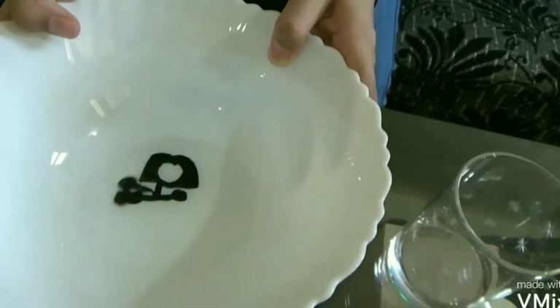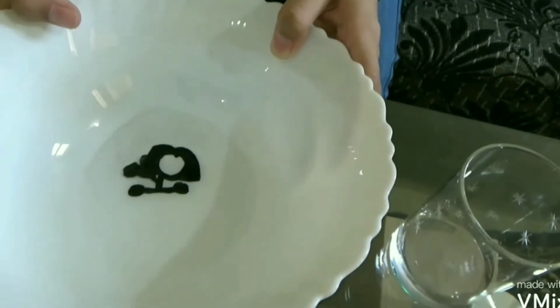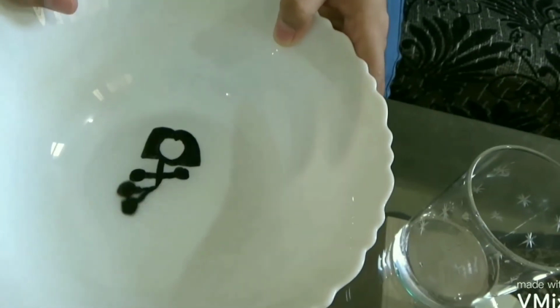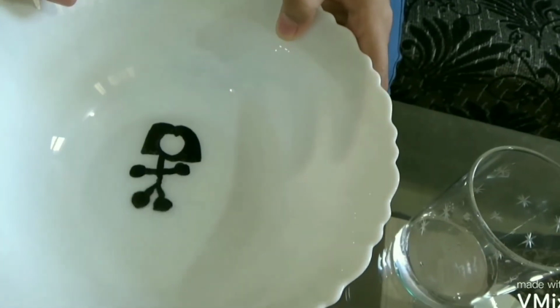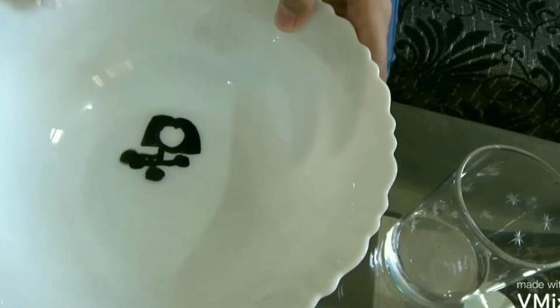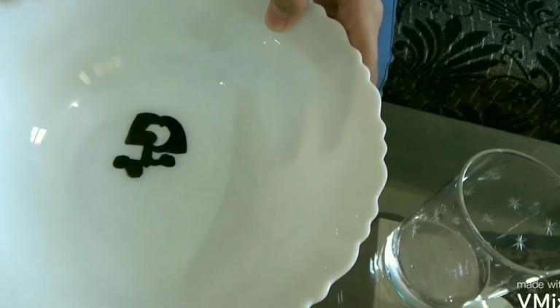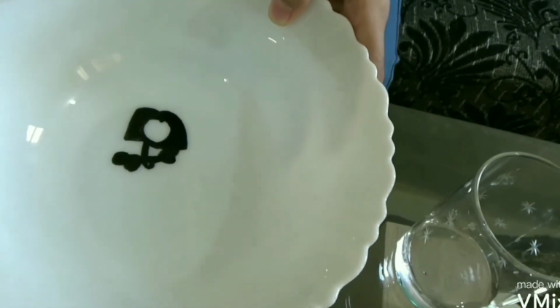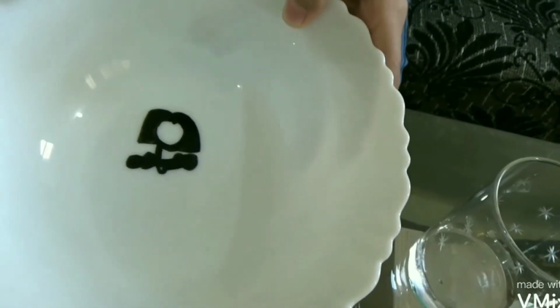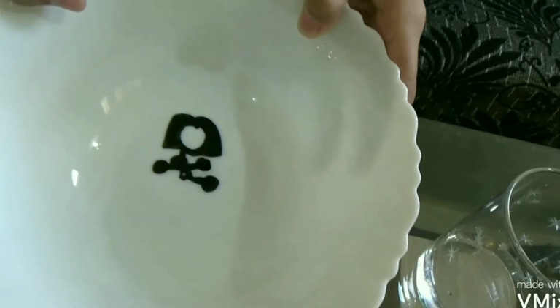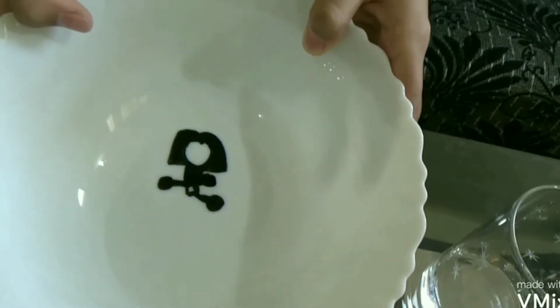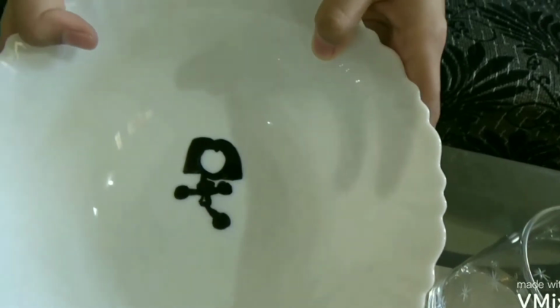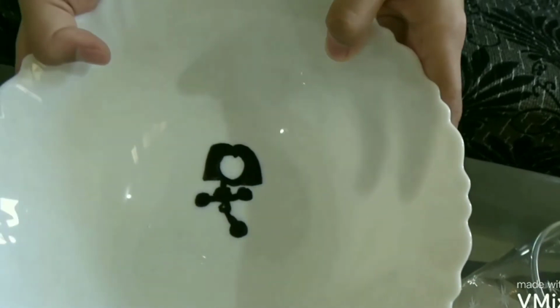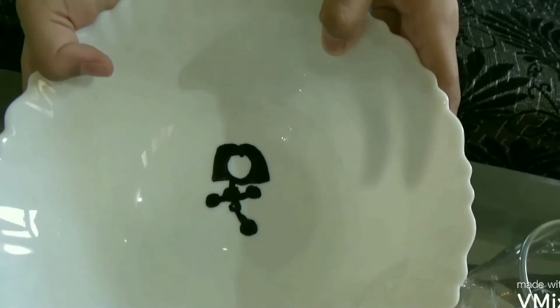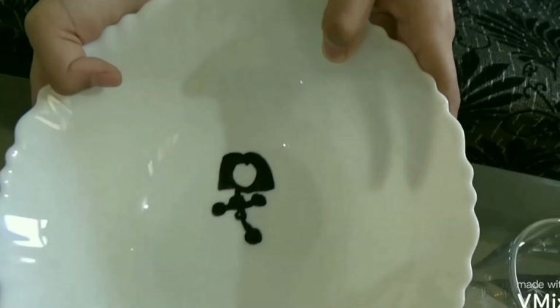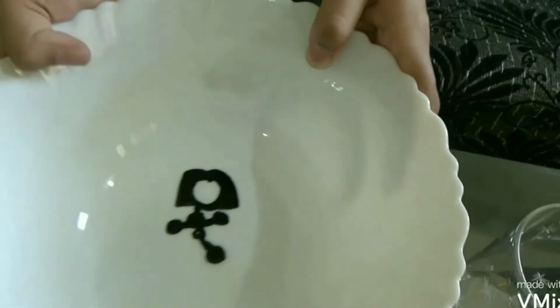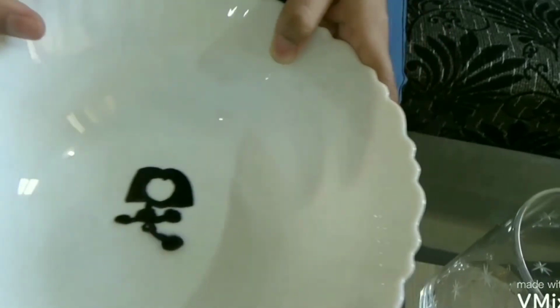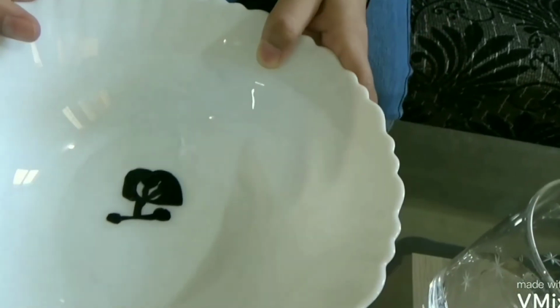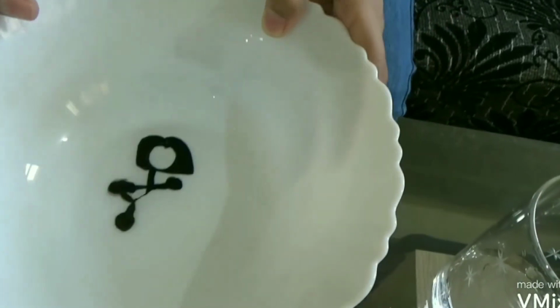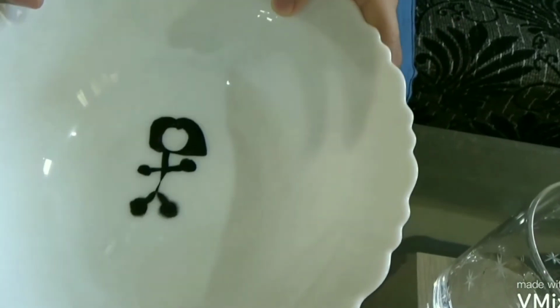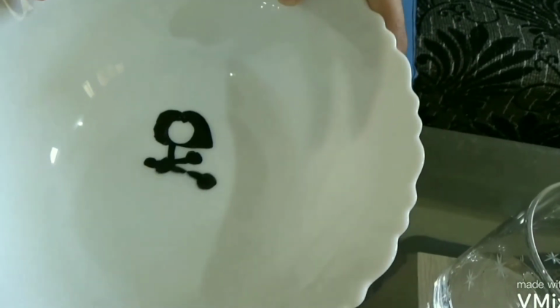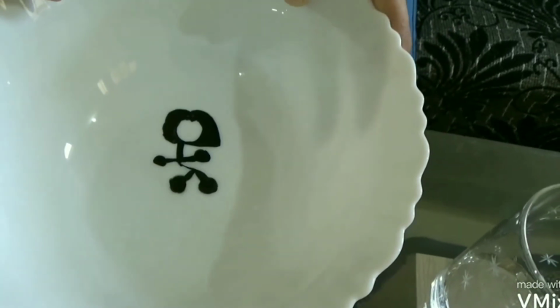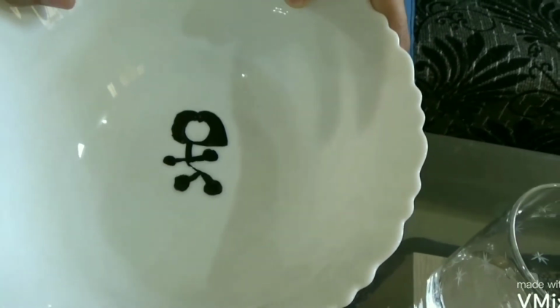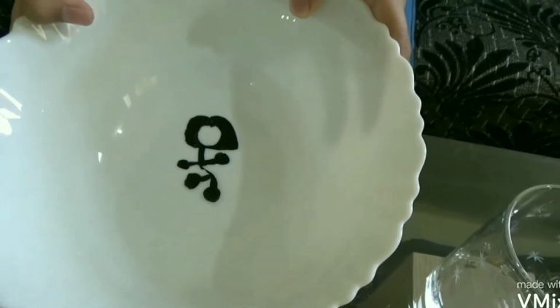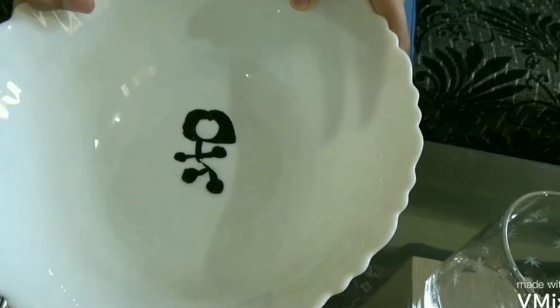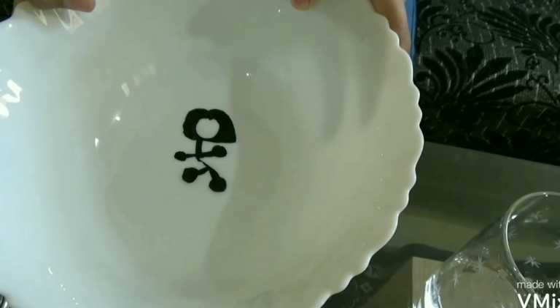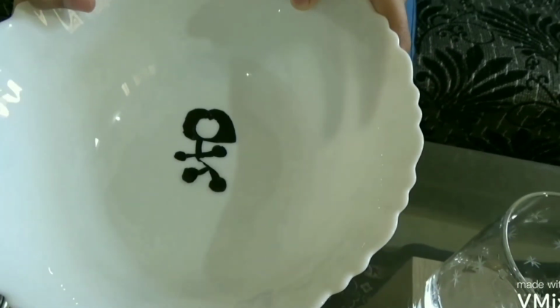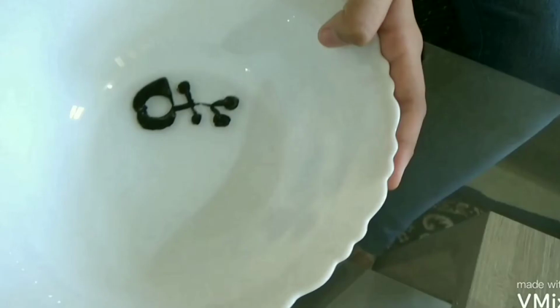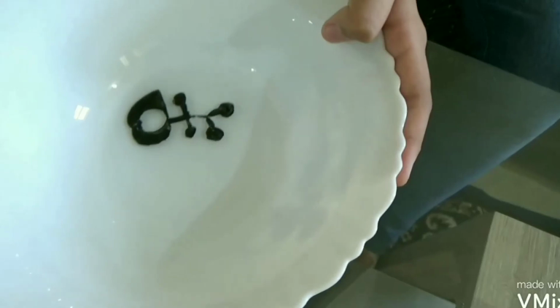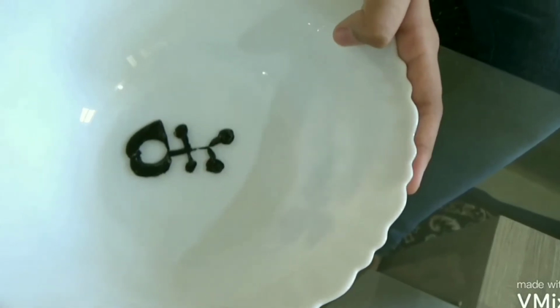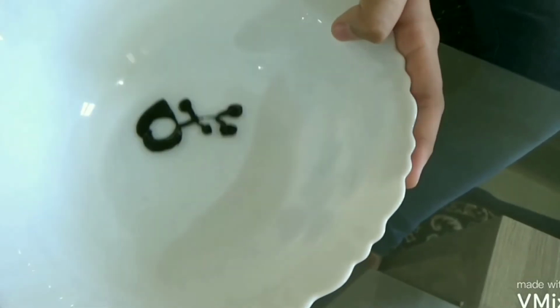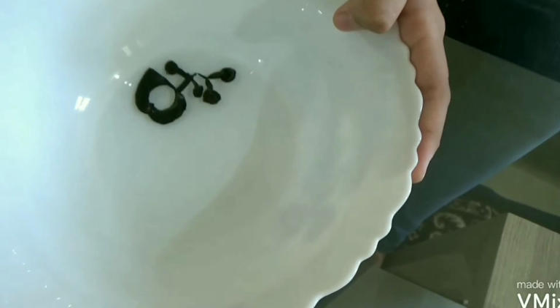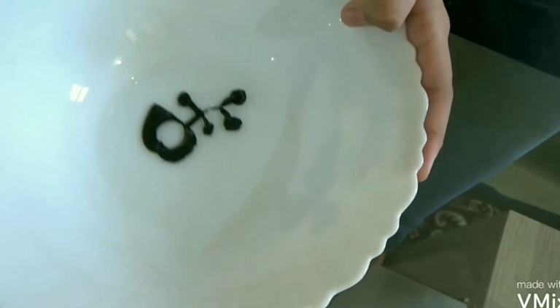Can you see? It's coming out. She is dancing!